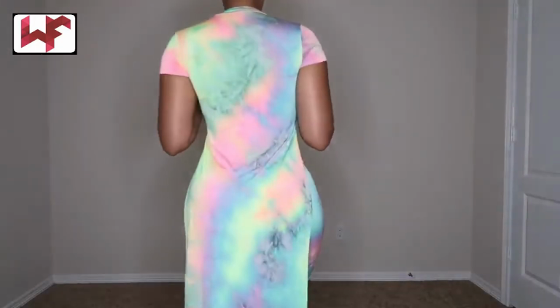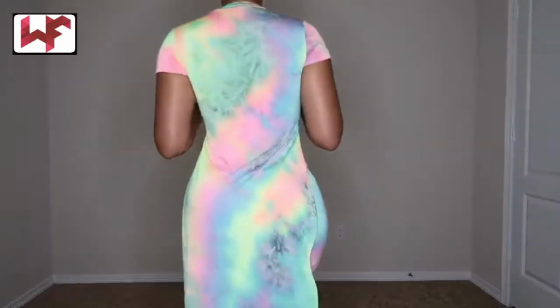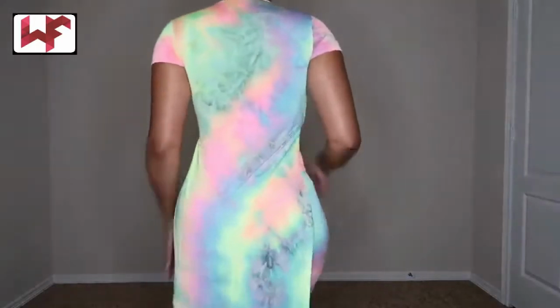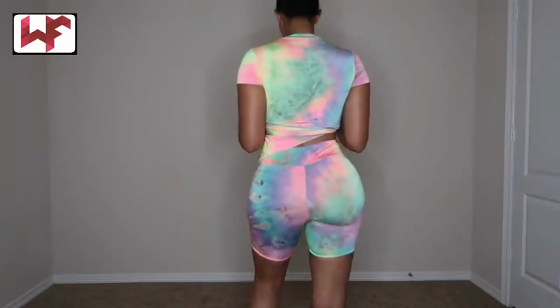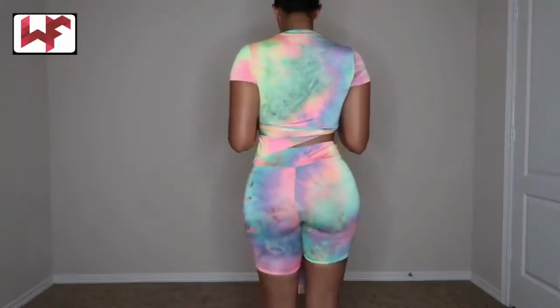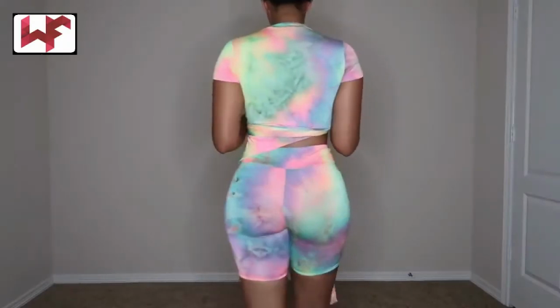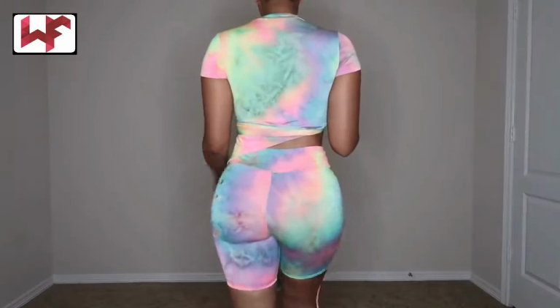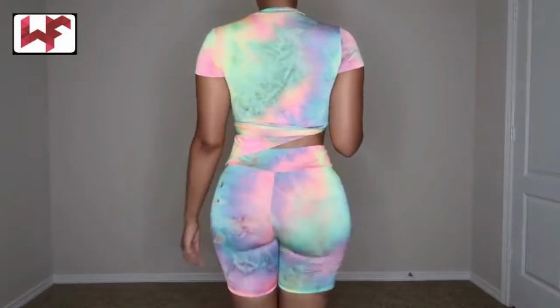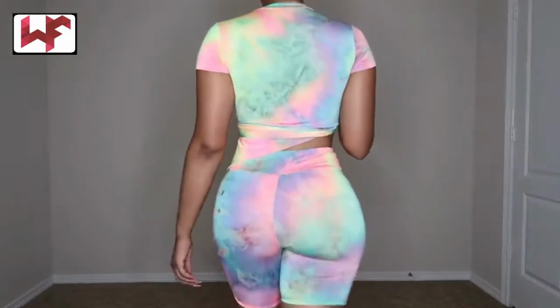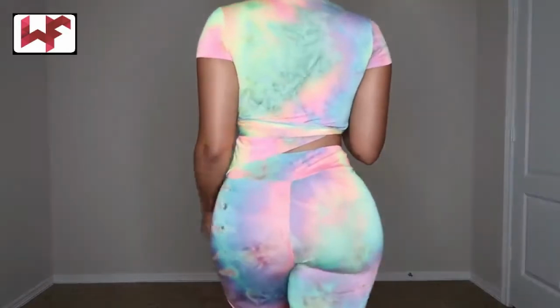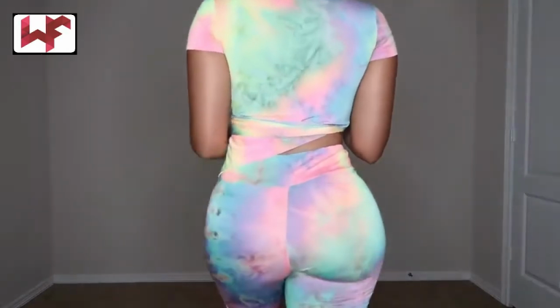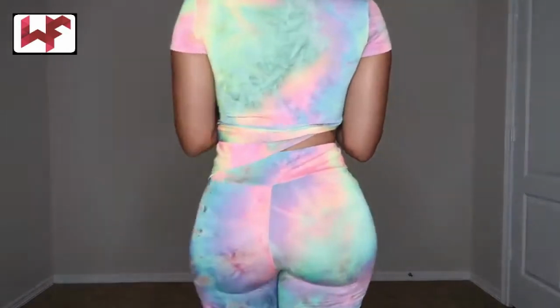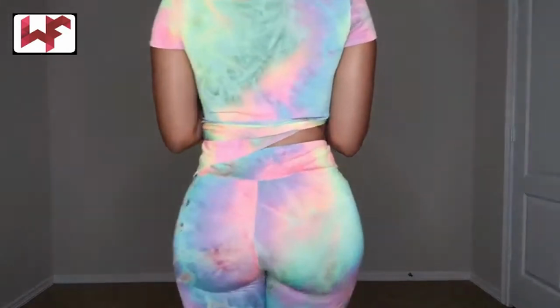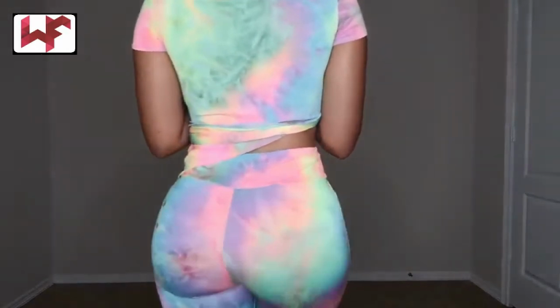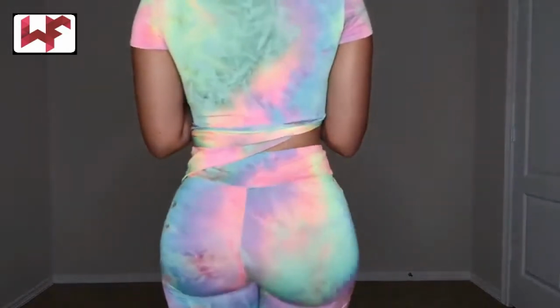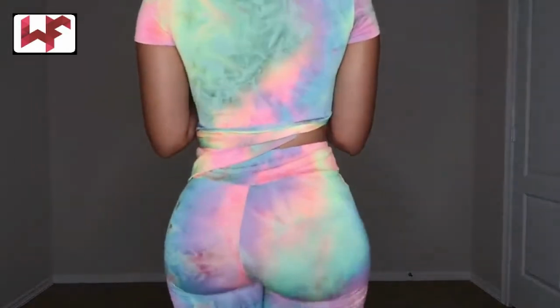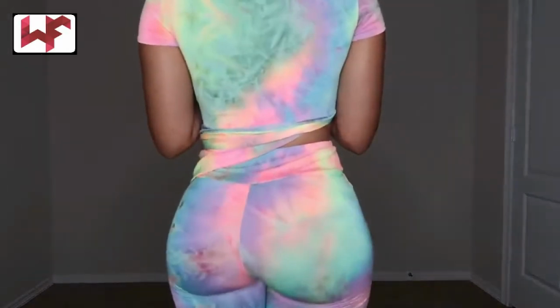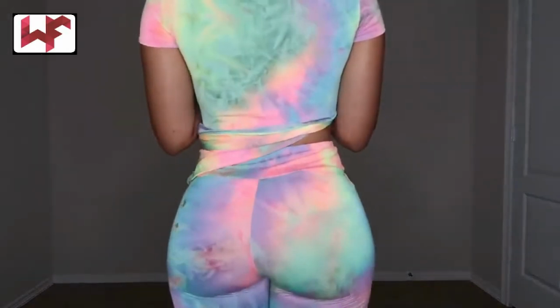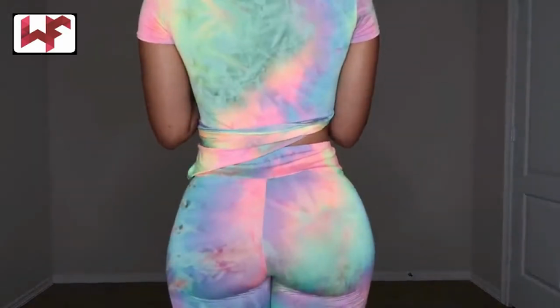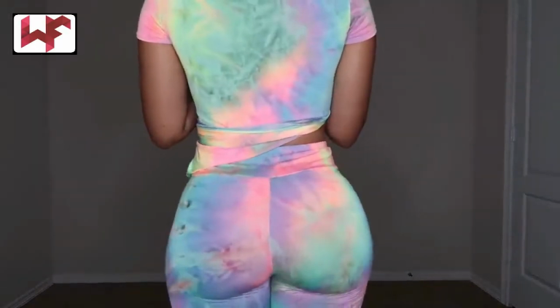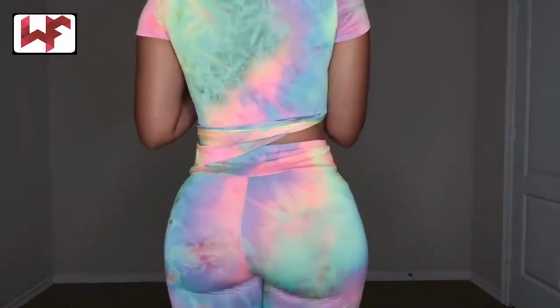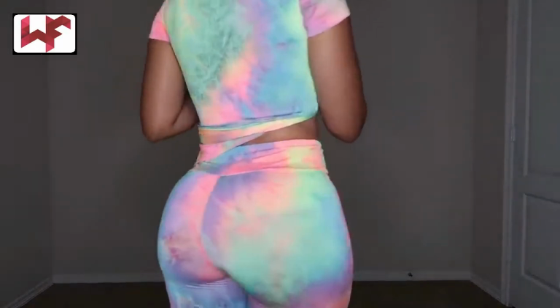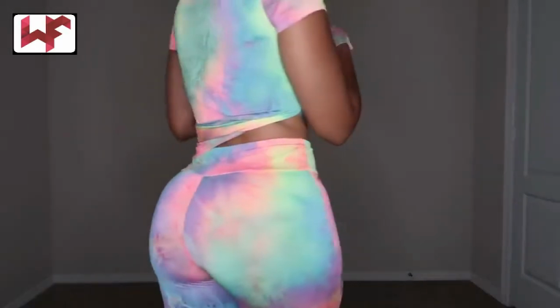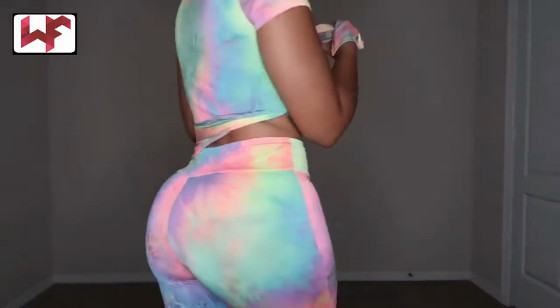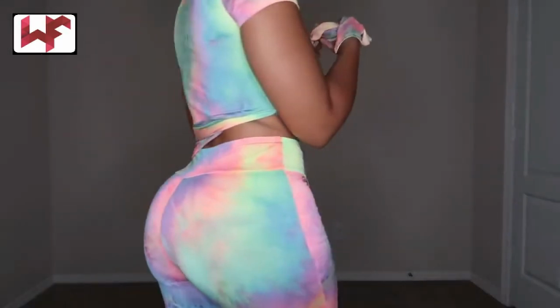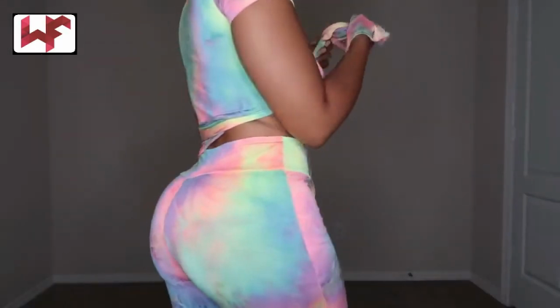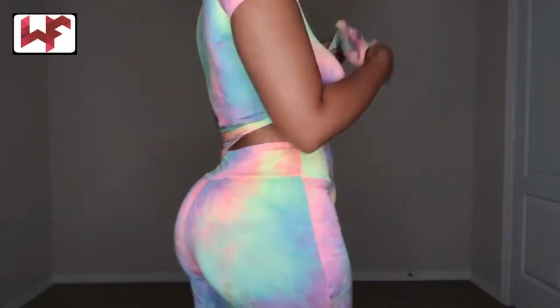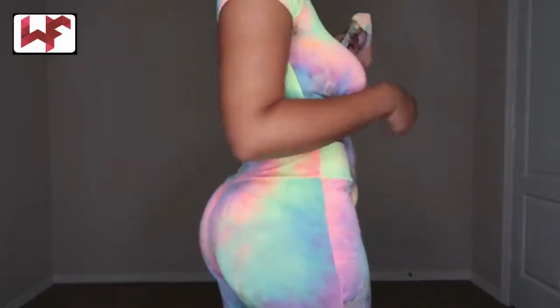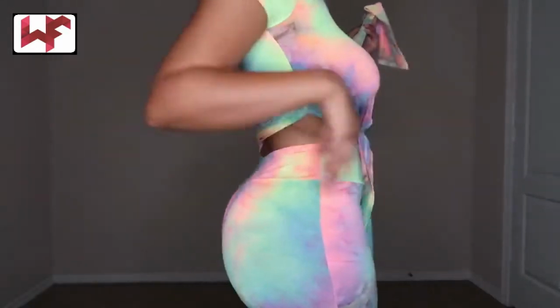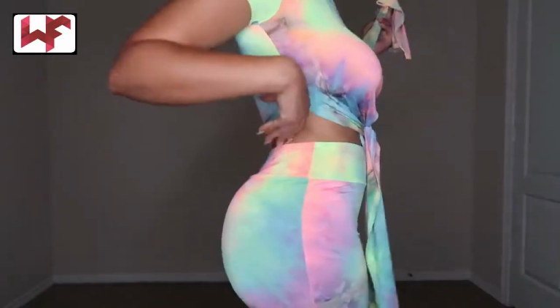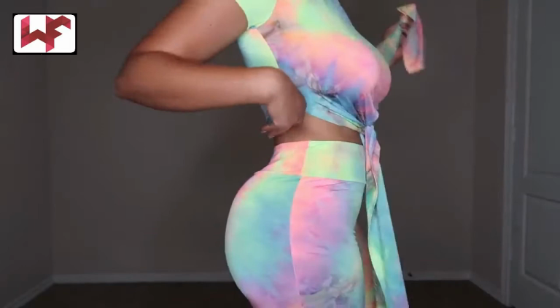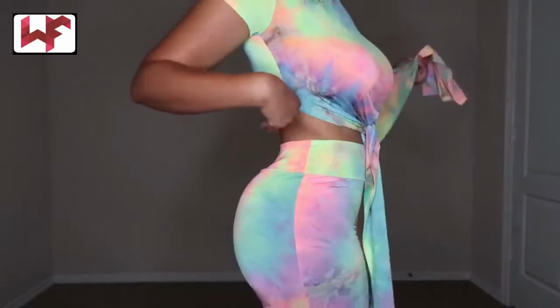Here's a better view of the back, just so you can see how the straps go up.